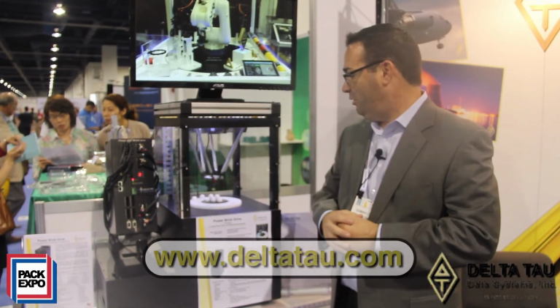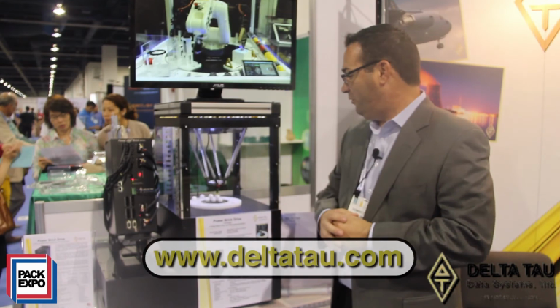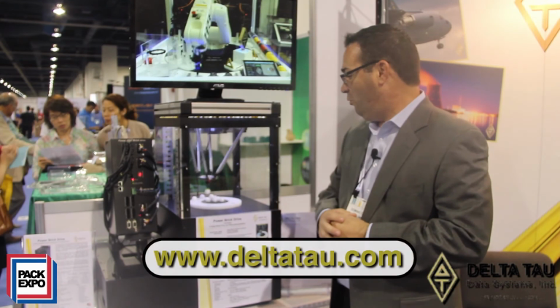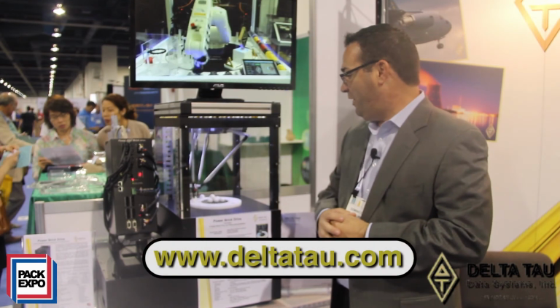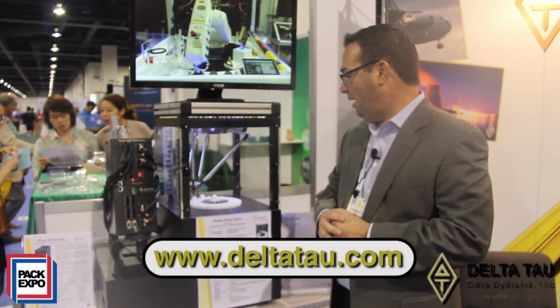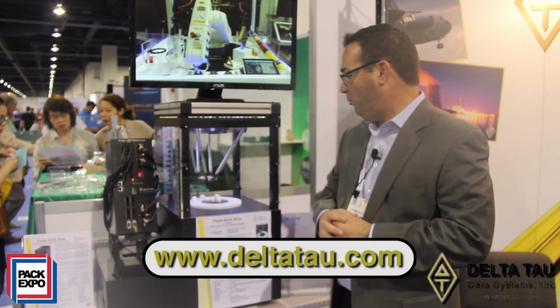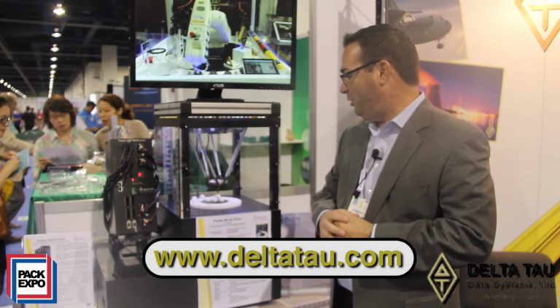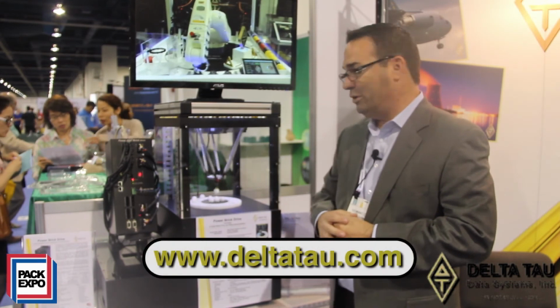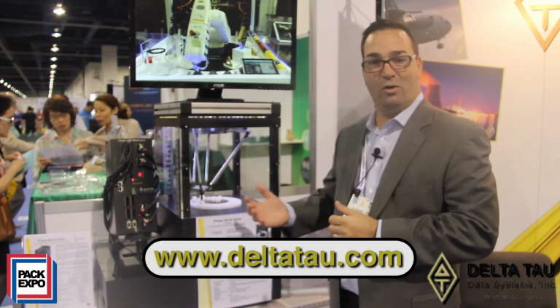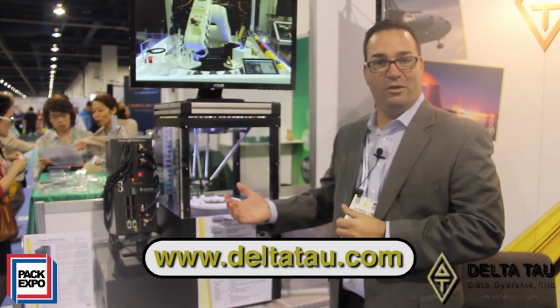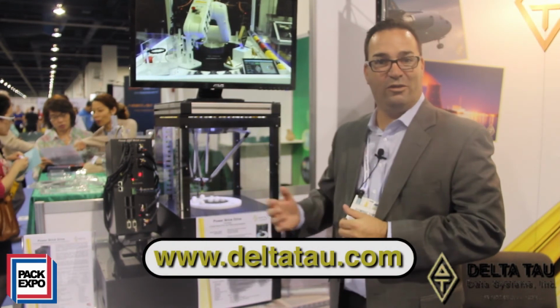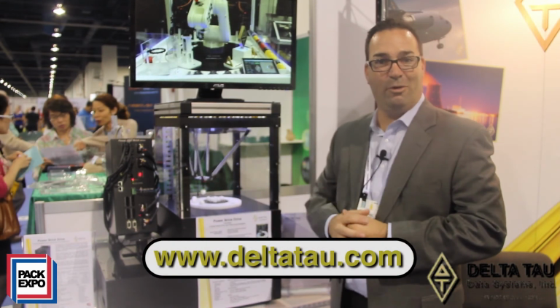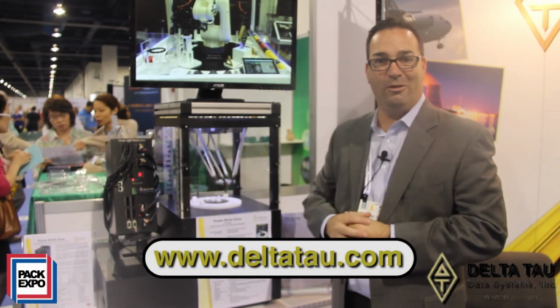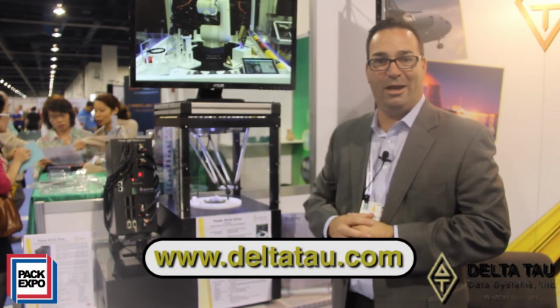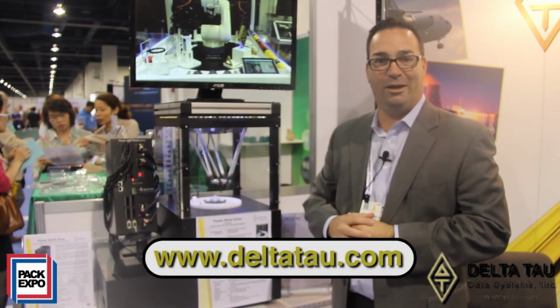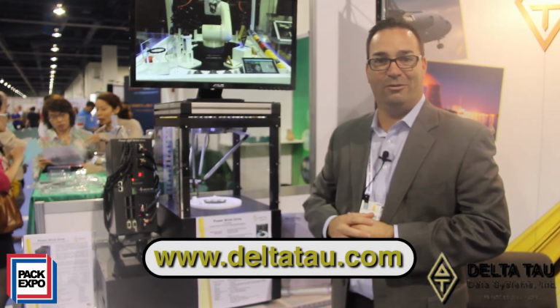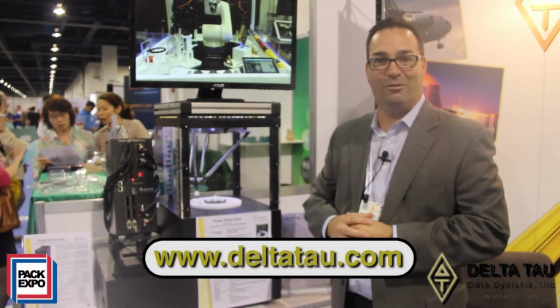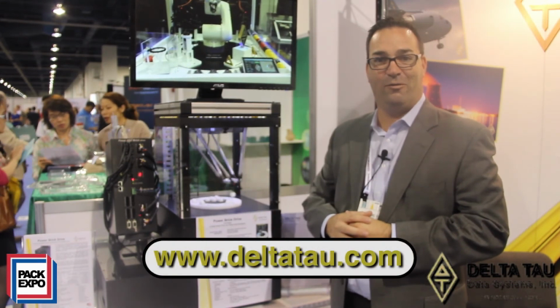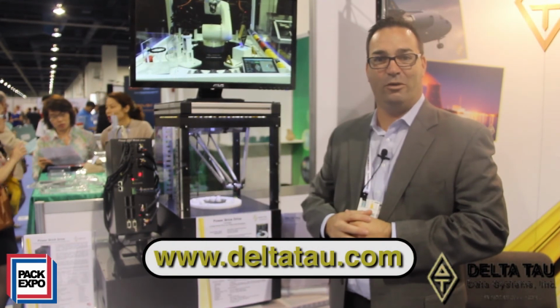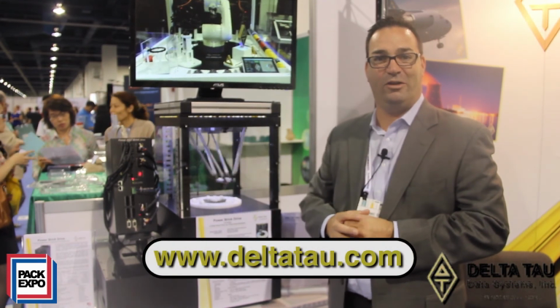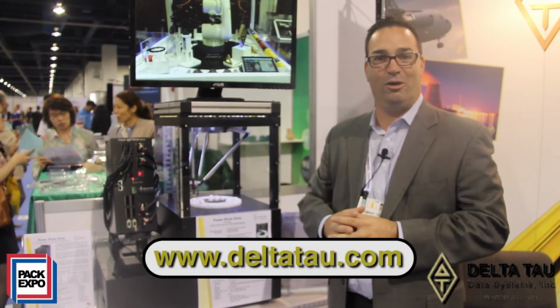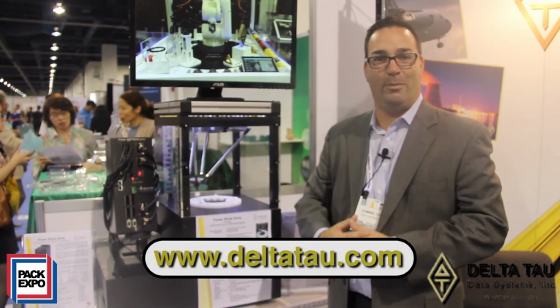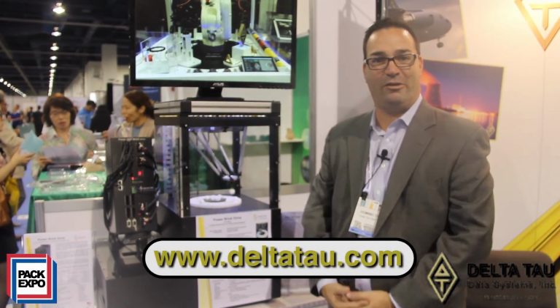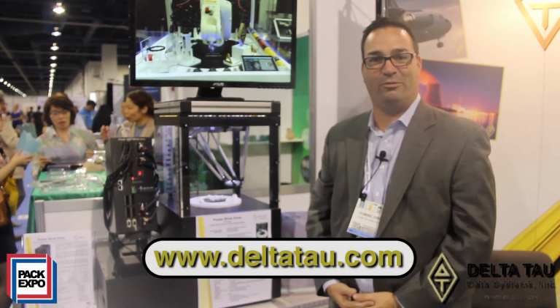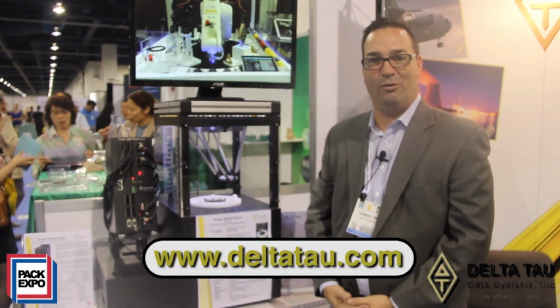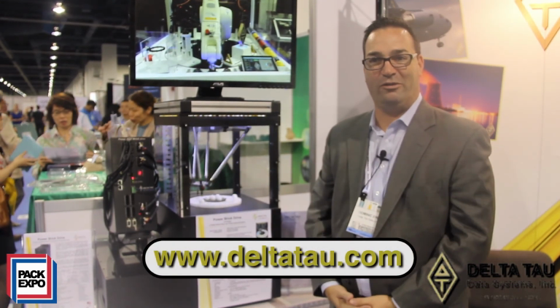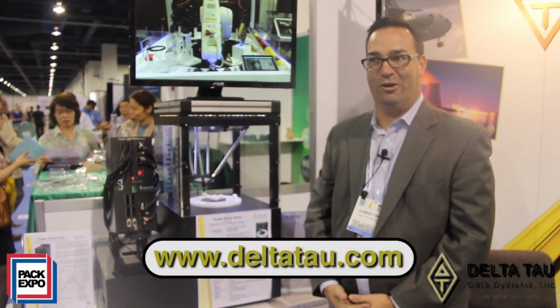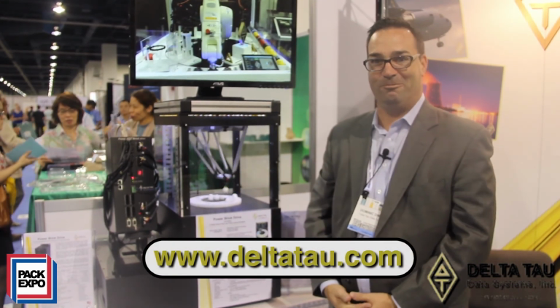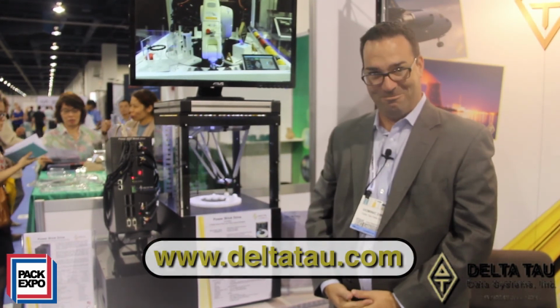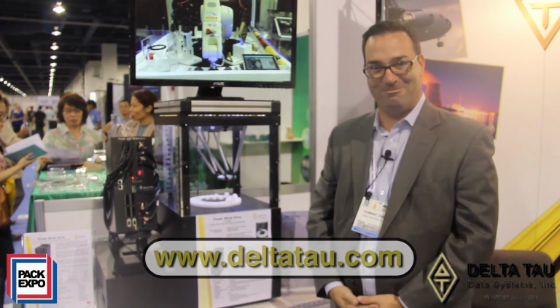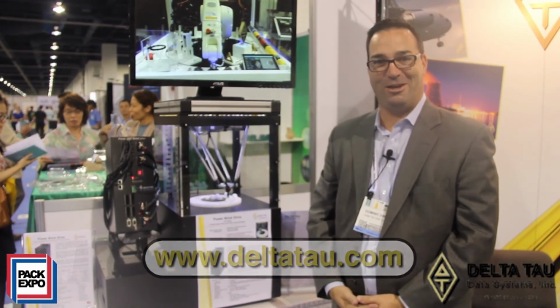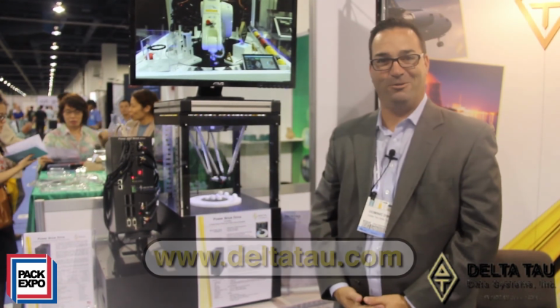So with that, I hope you enjoyed this demo and look forward to seeing you here at PAC Expo next year. Thank you.